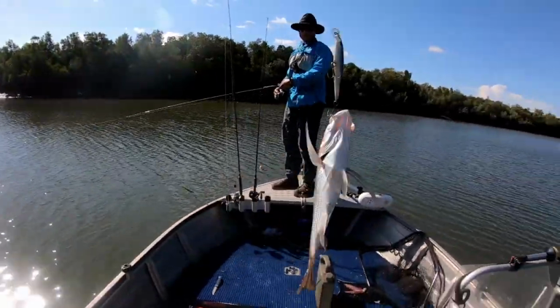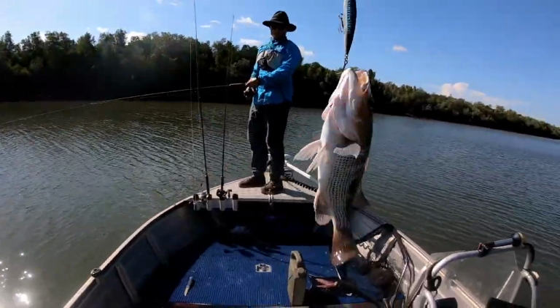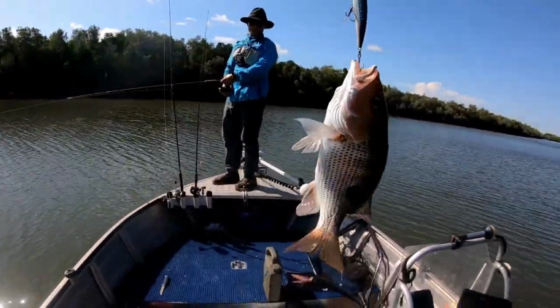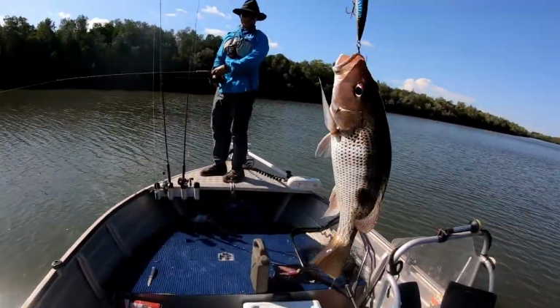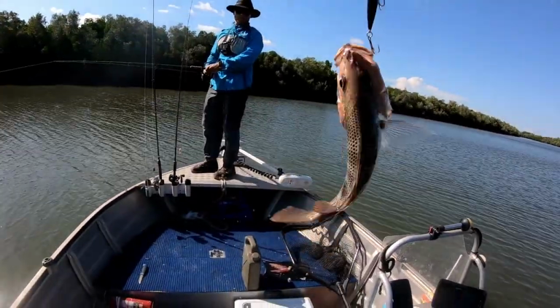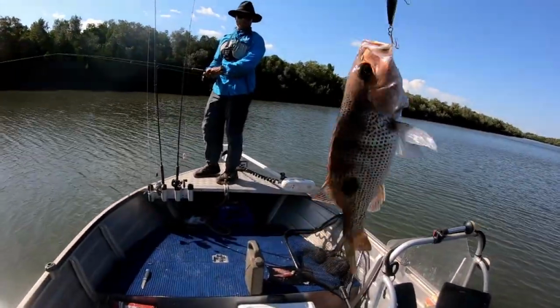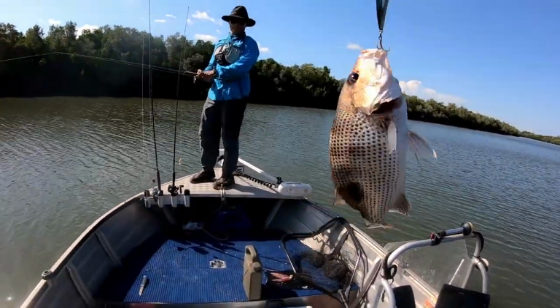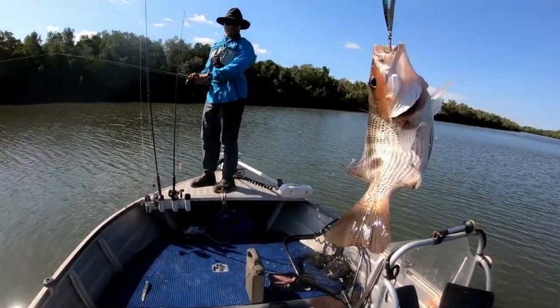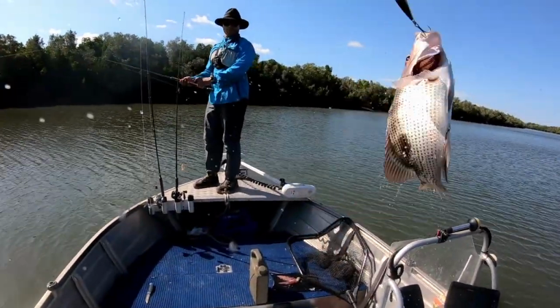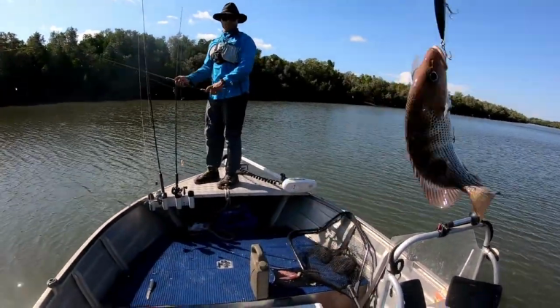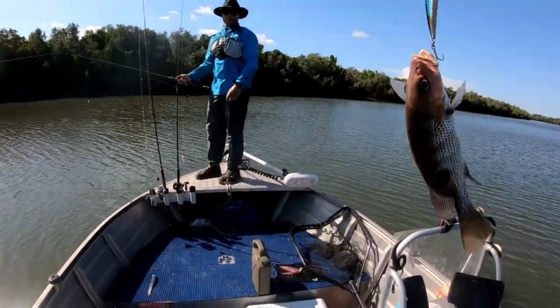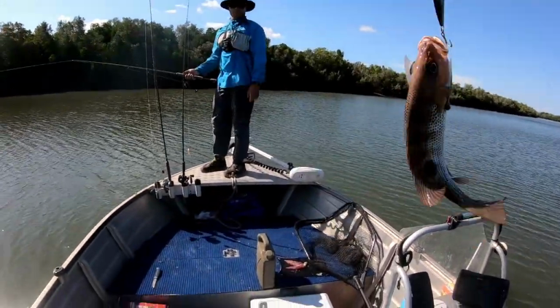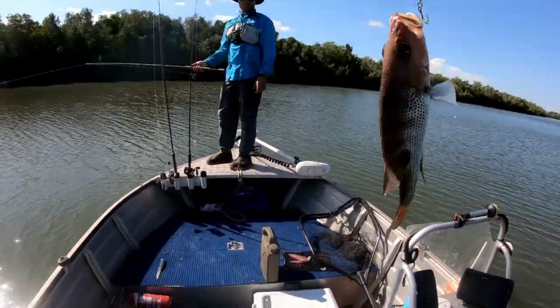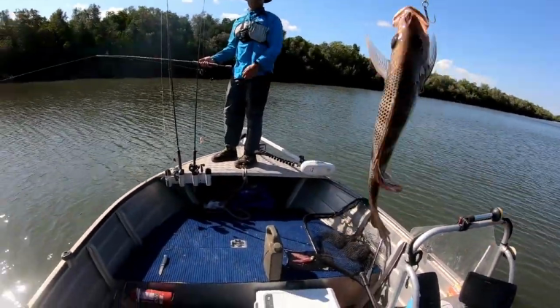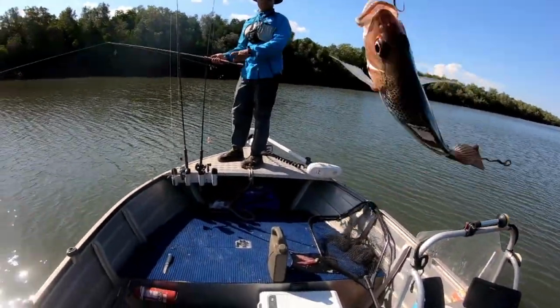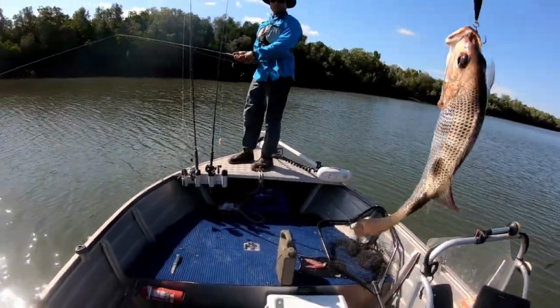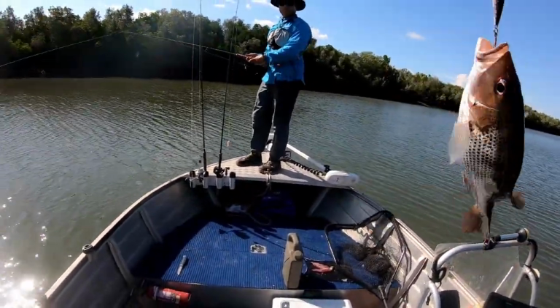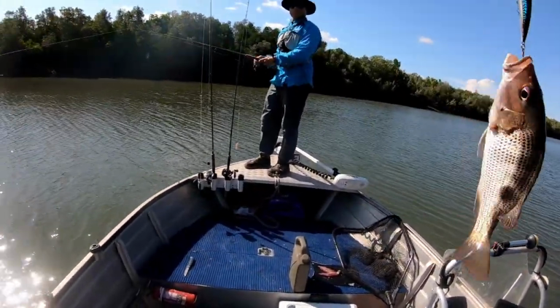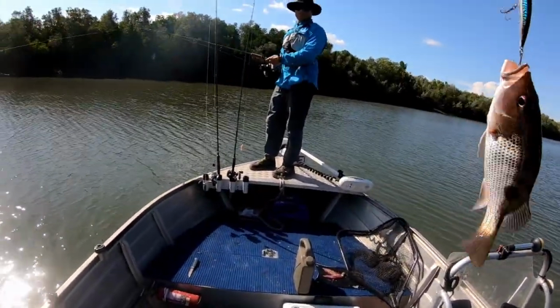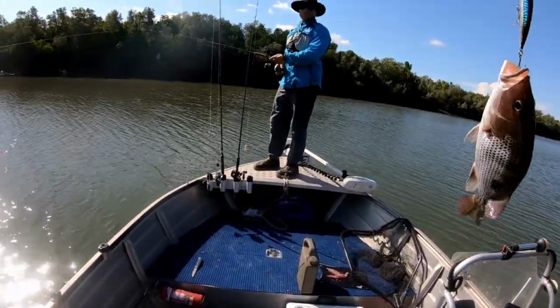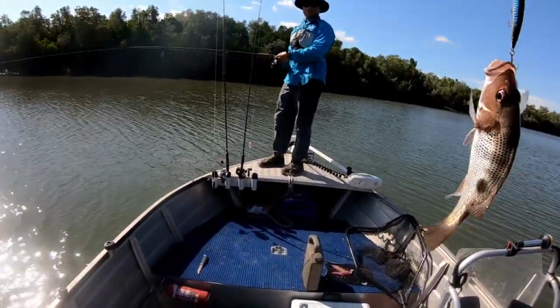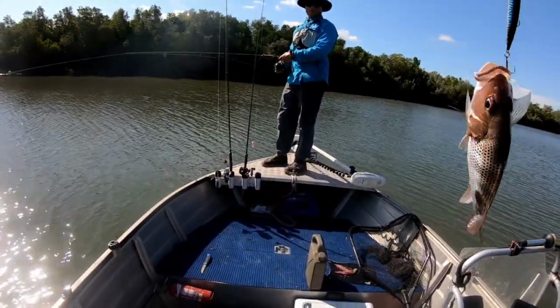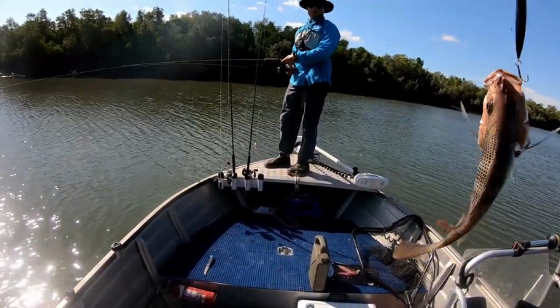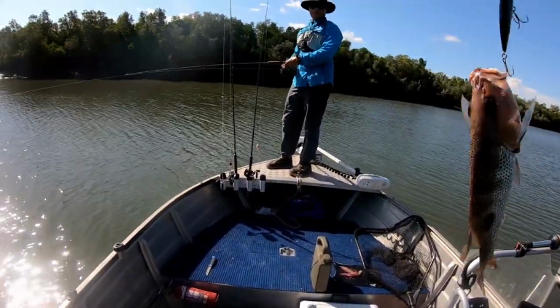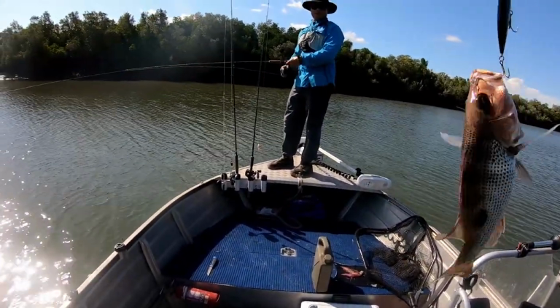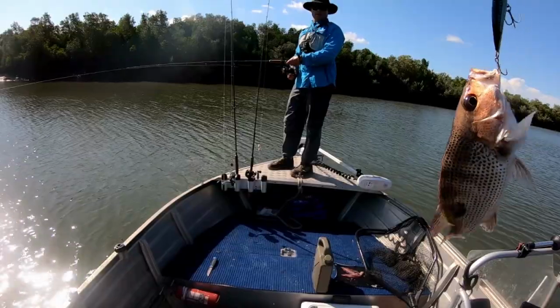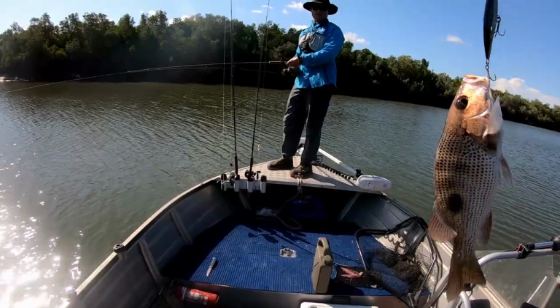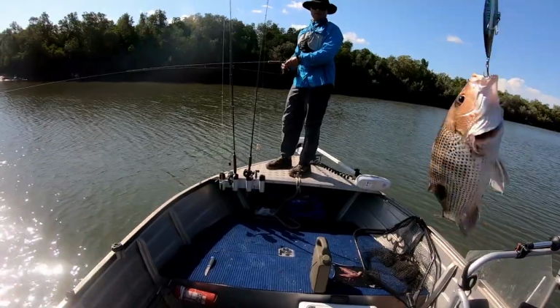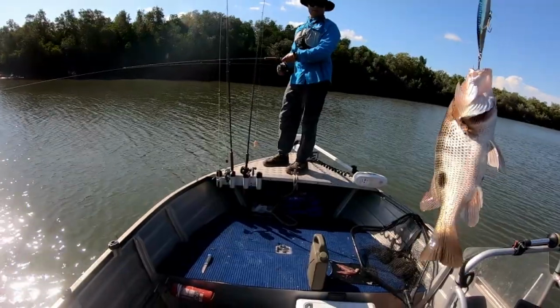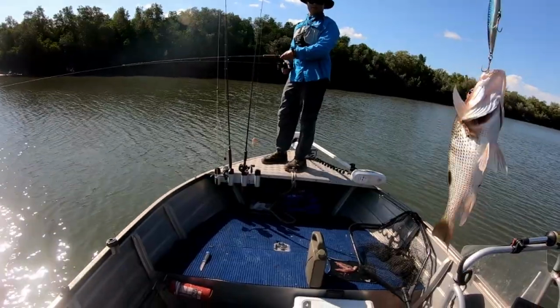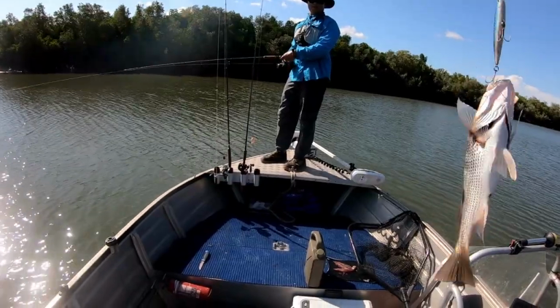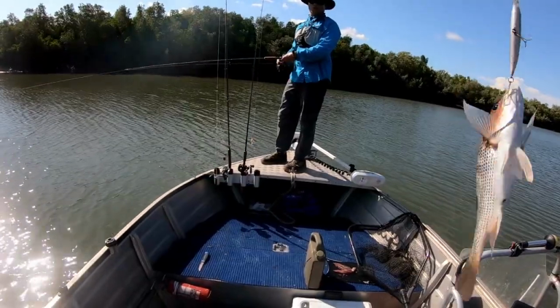There we go, mate - another little snapper. He'll go home.